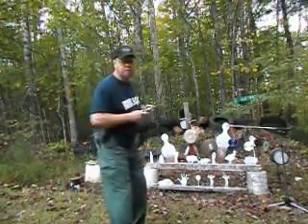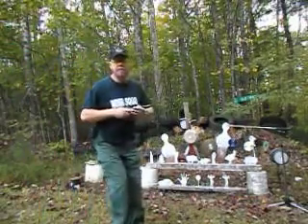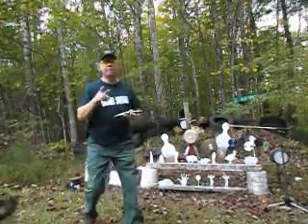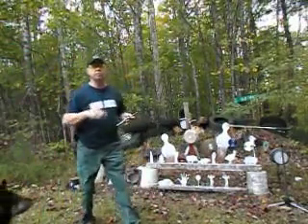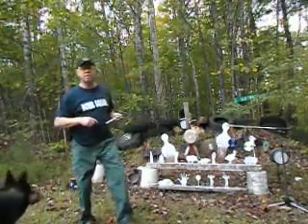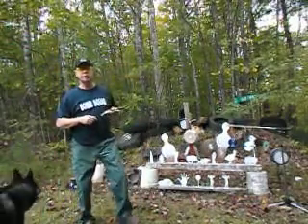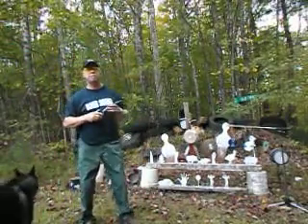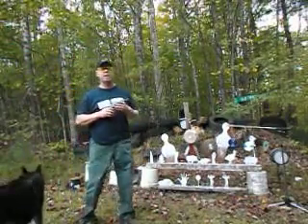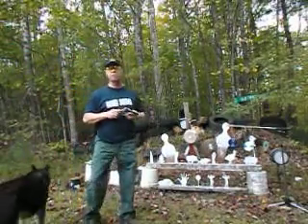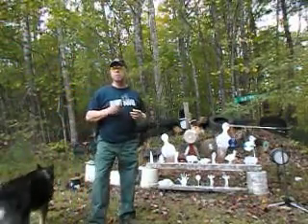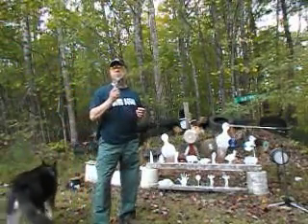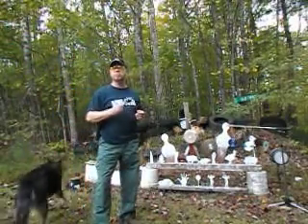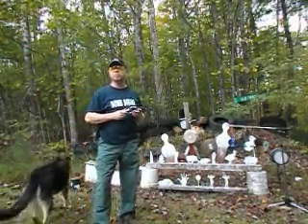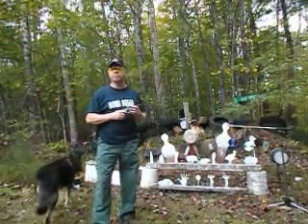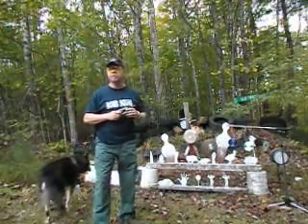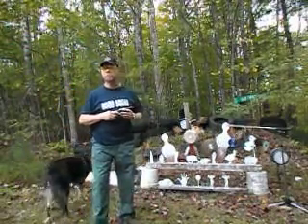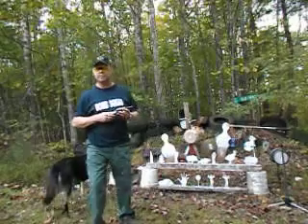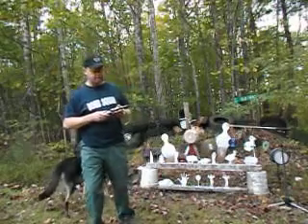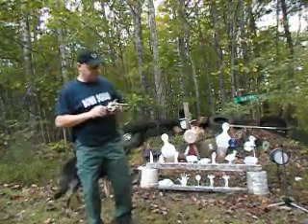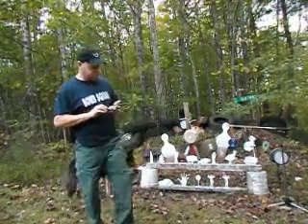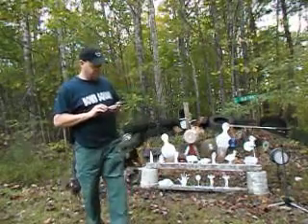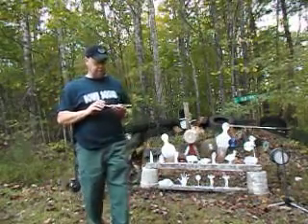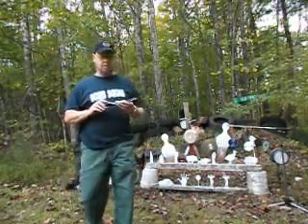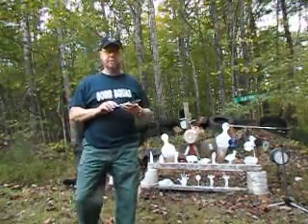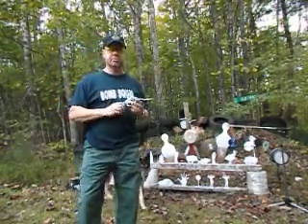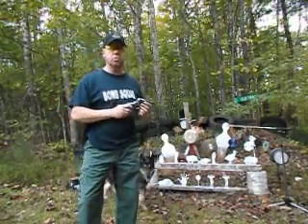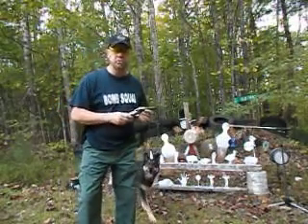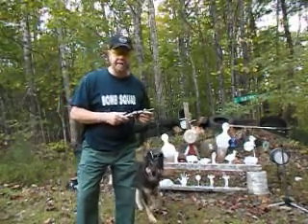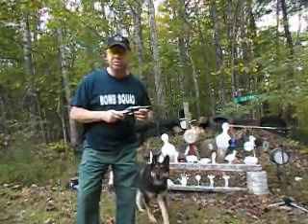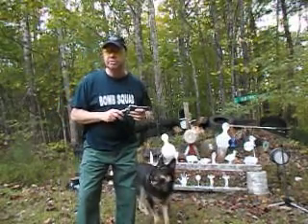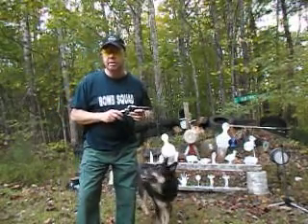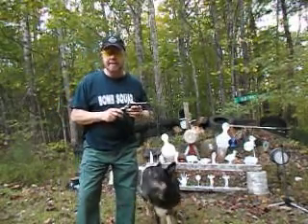Hey there, viewers. Bobby Brown, Guns and Drums. Today I wanted to take a quick look at this cool little Savage pistol I have.